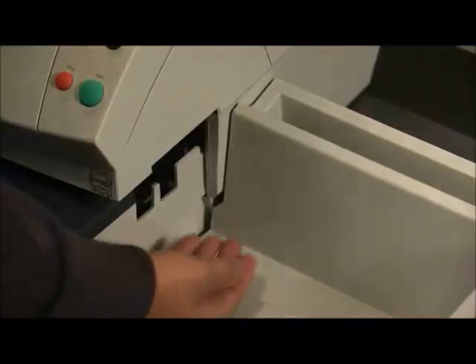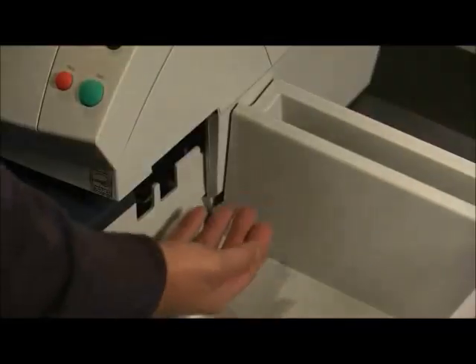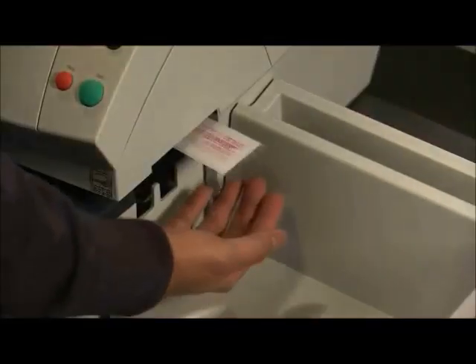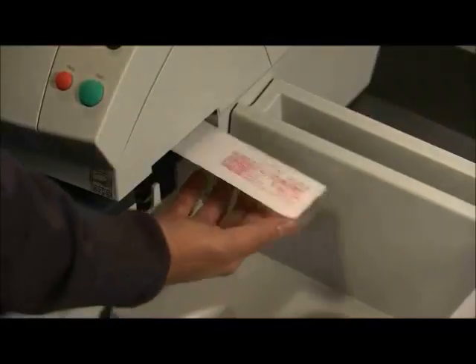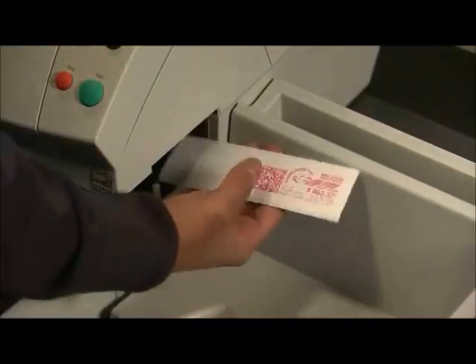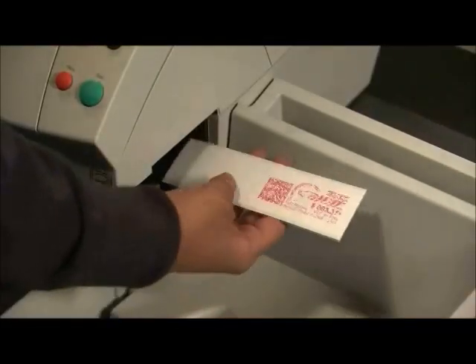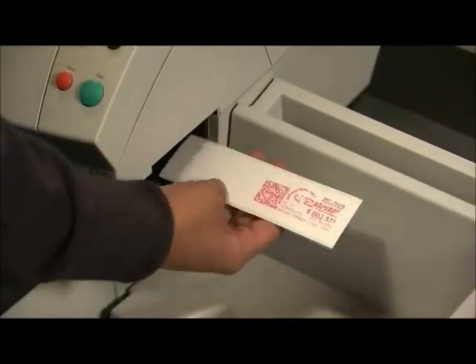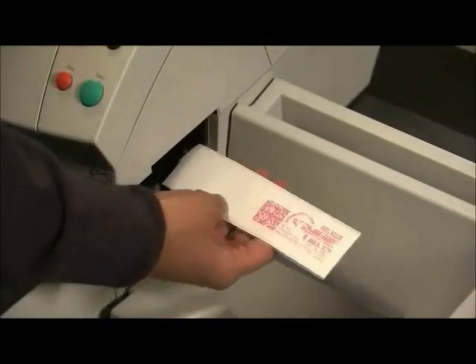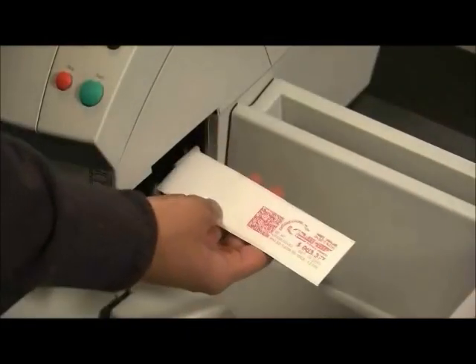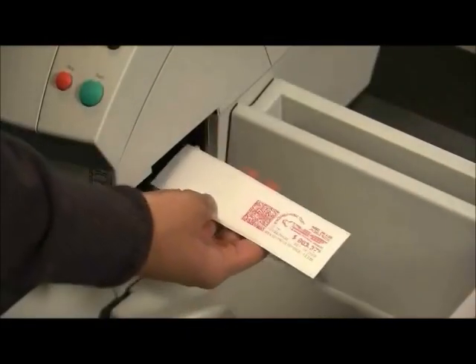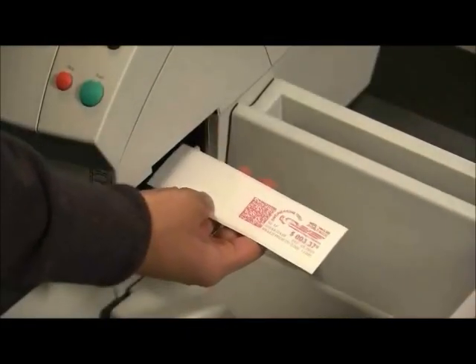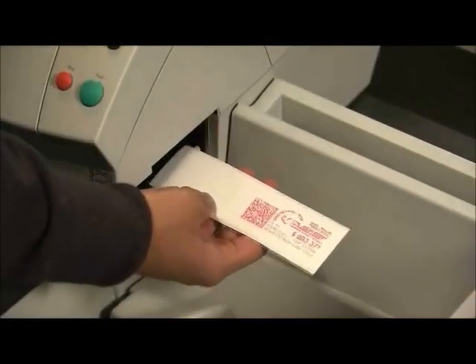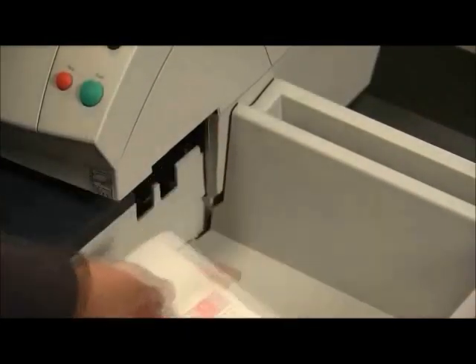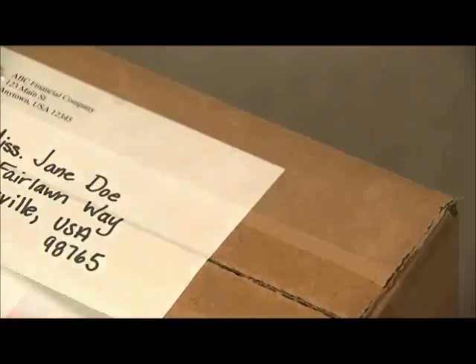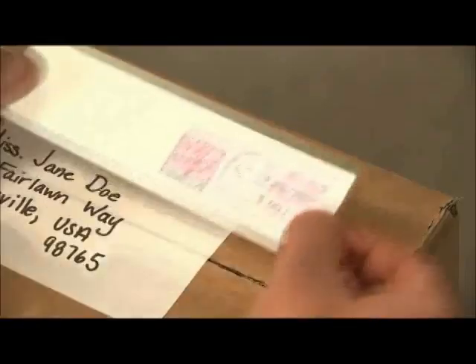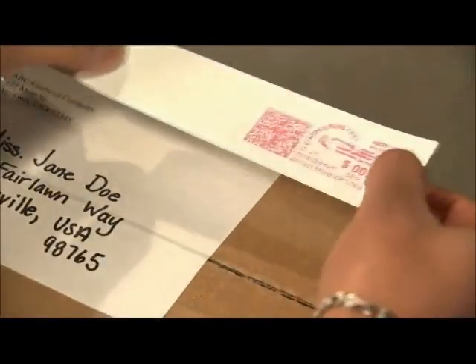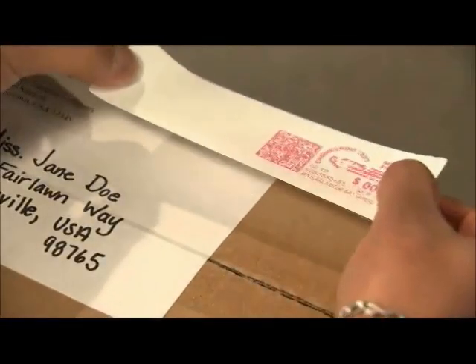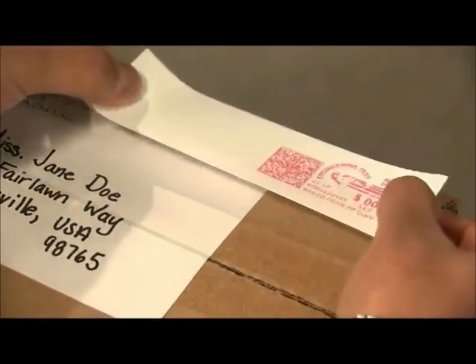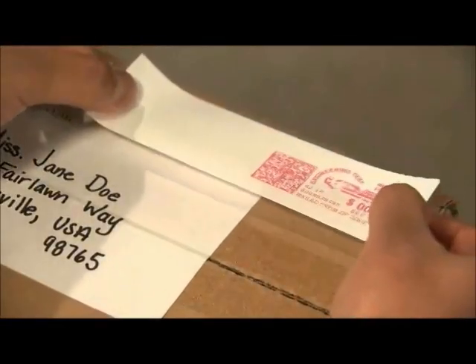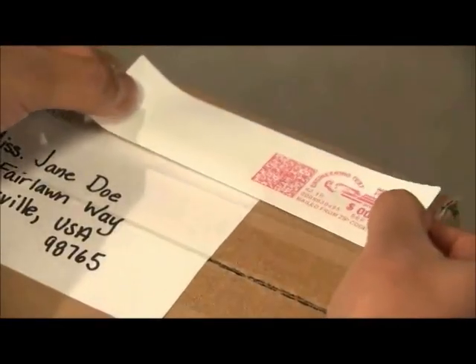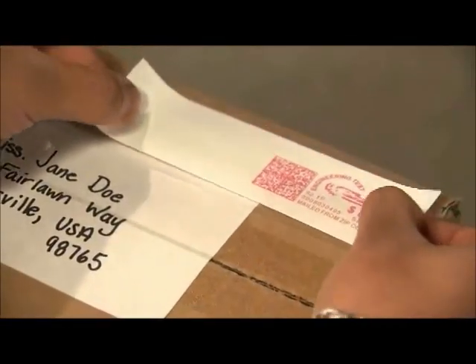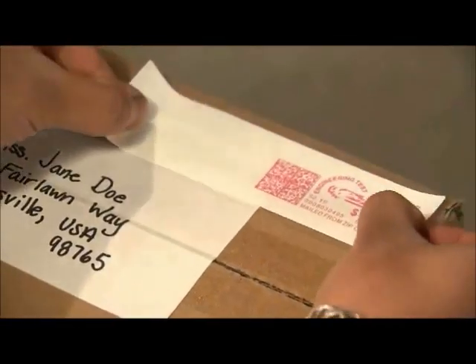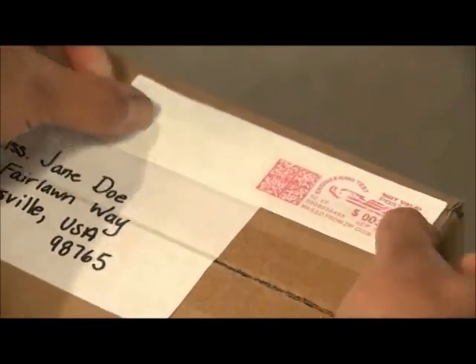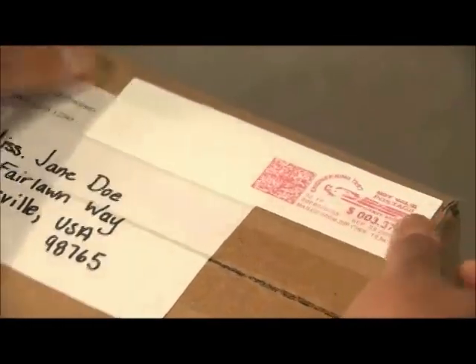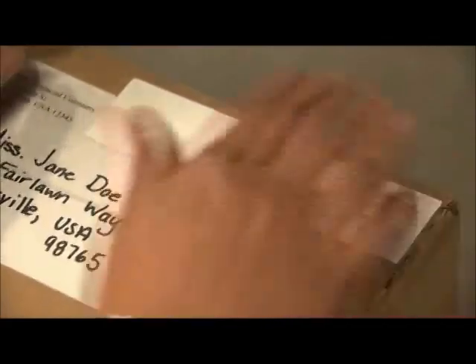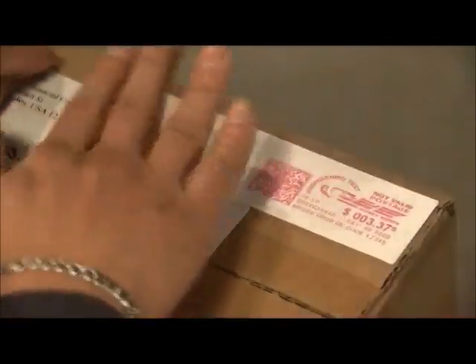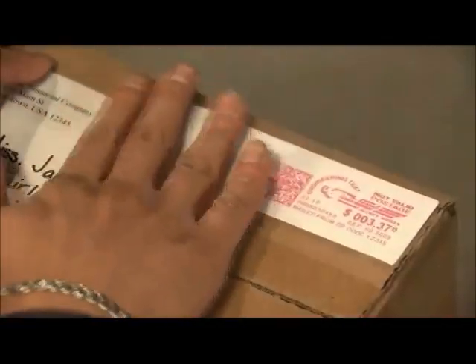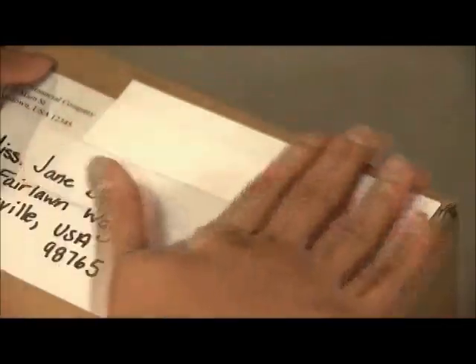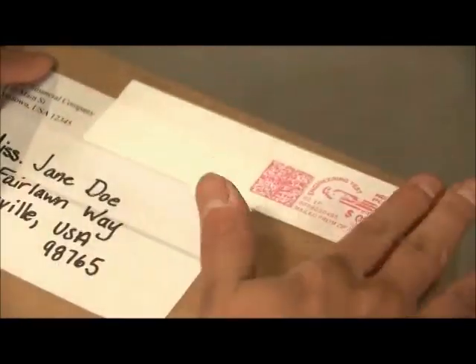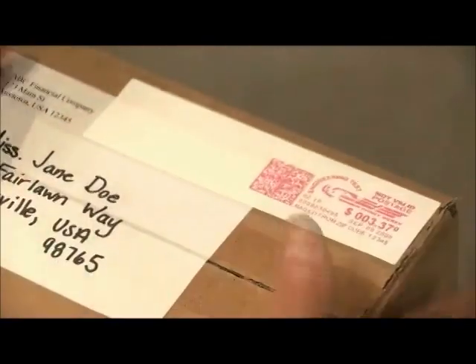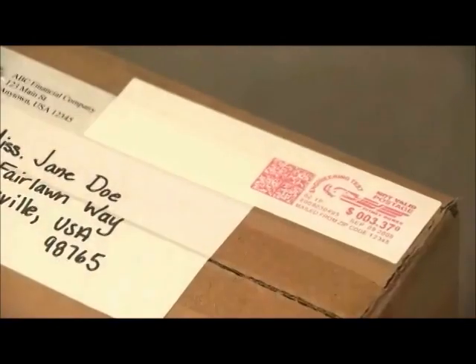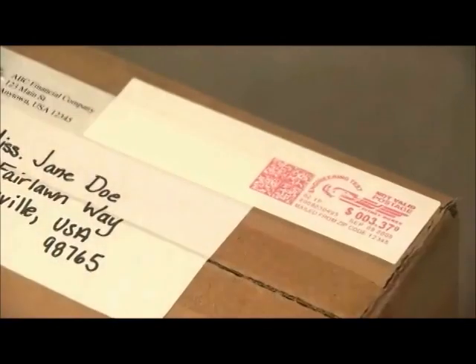Additionally, for larger mail pieces, a tape can be printed from the conveniently located strip tape dispenser.